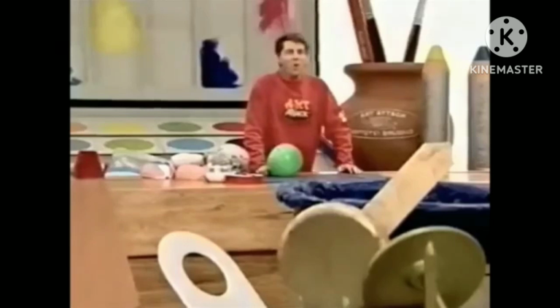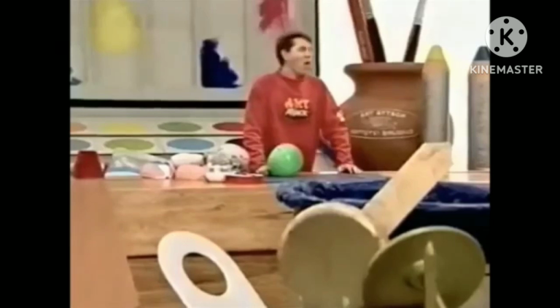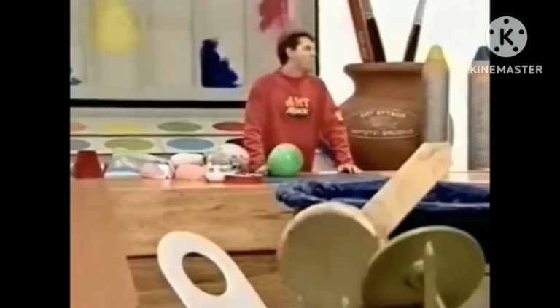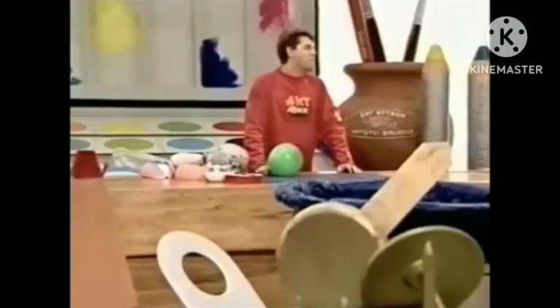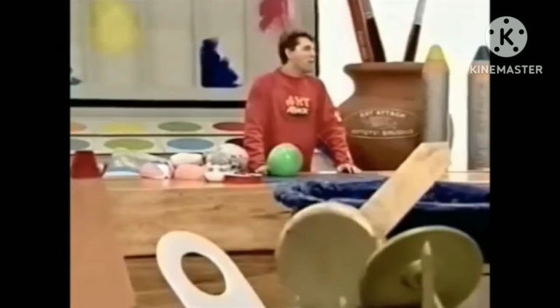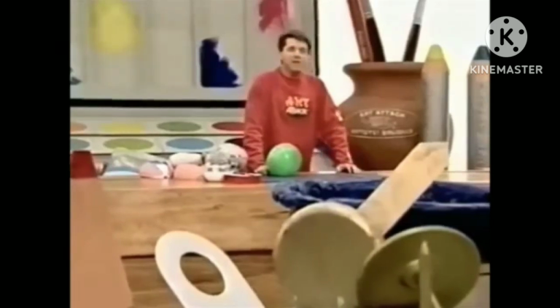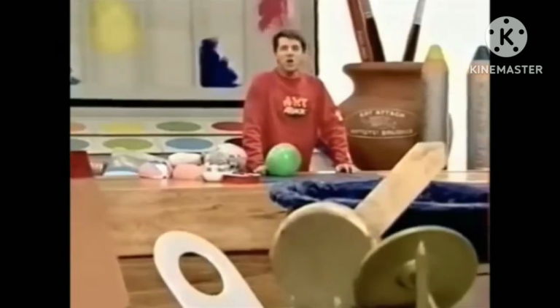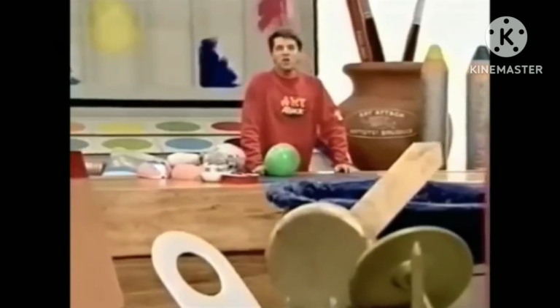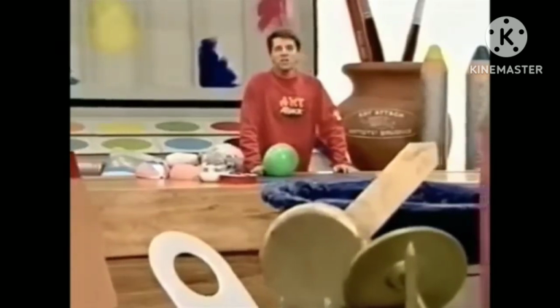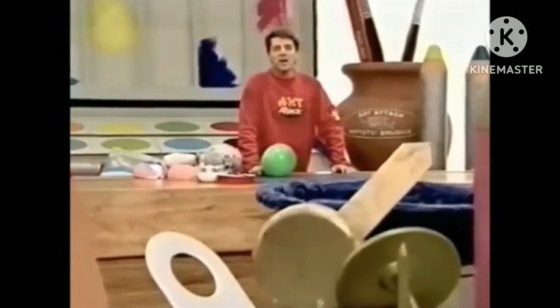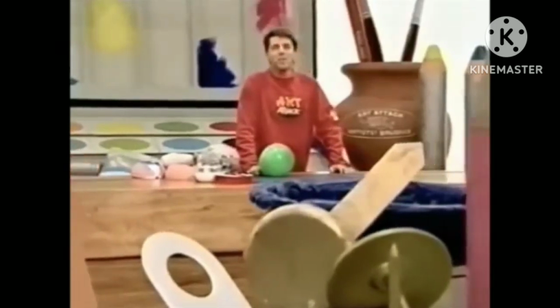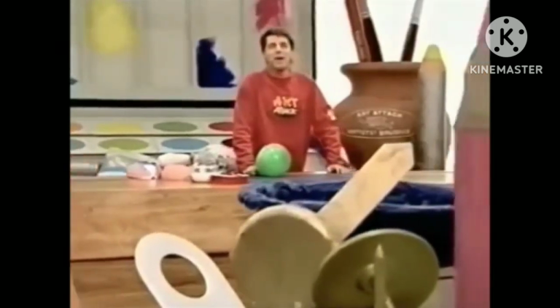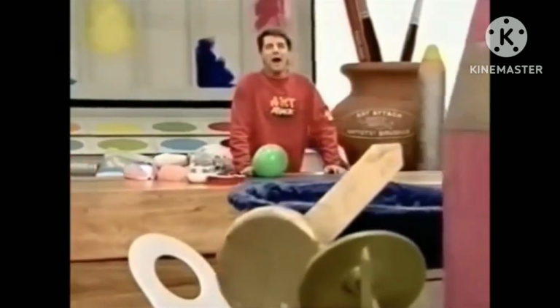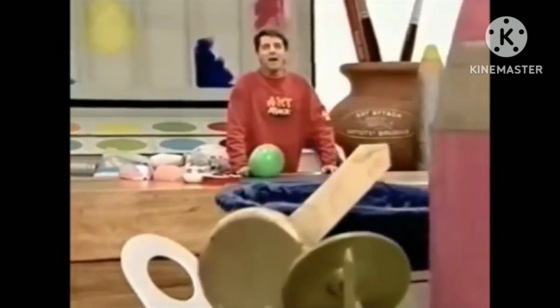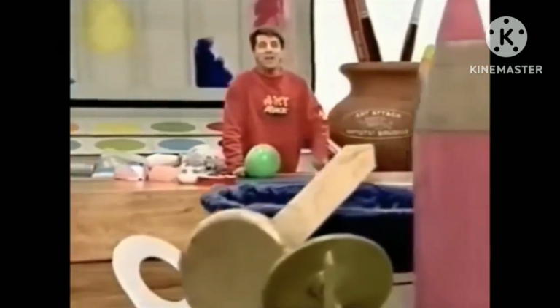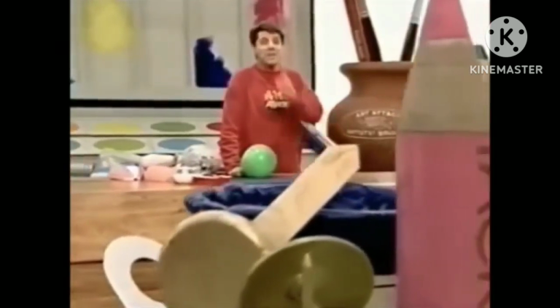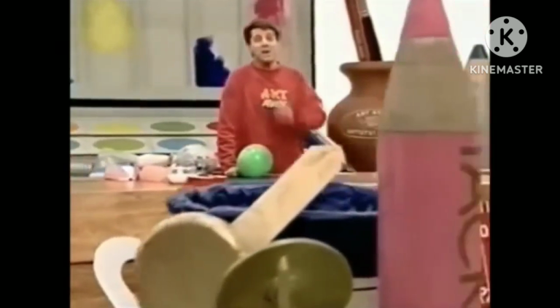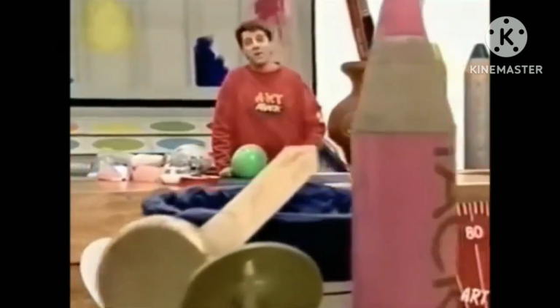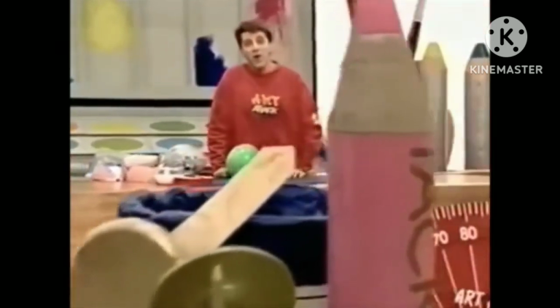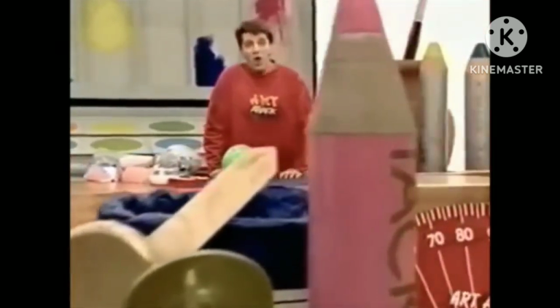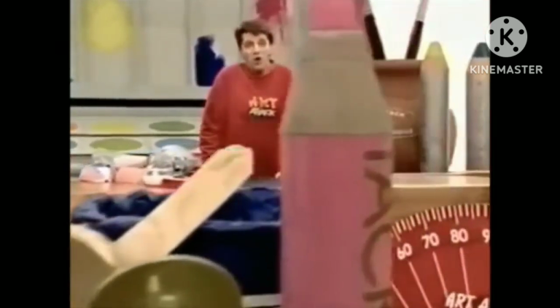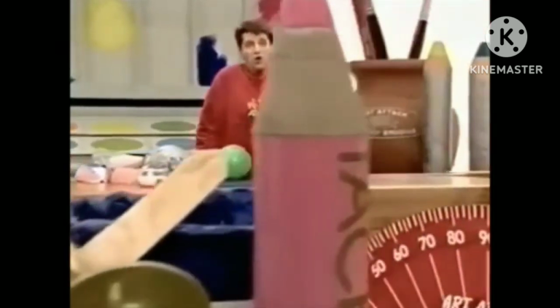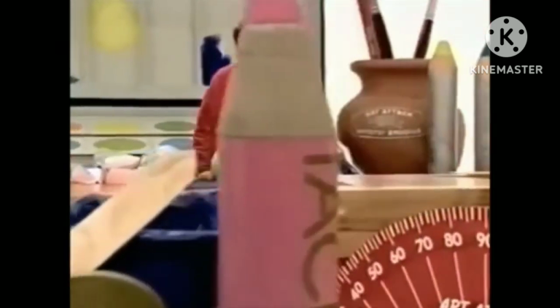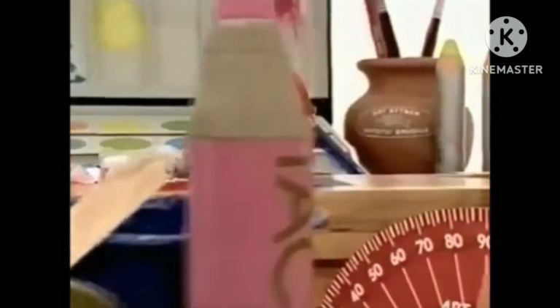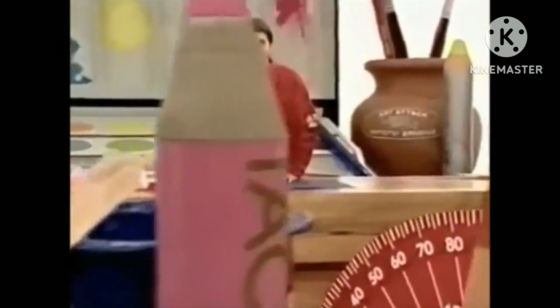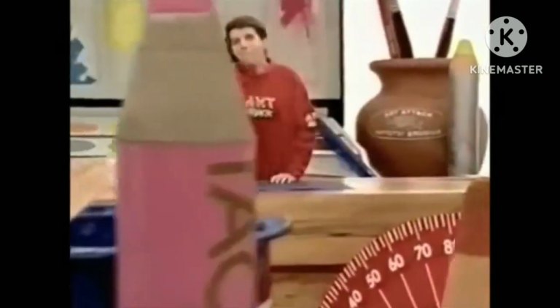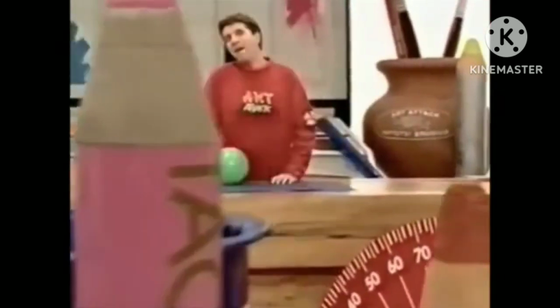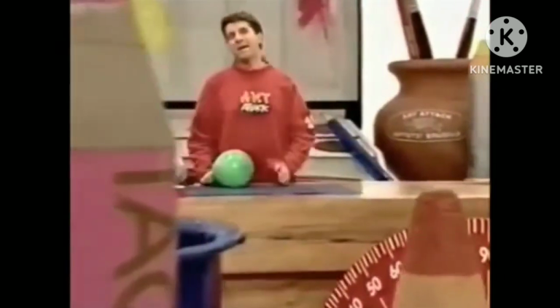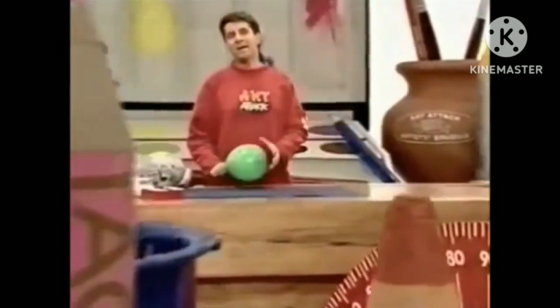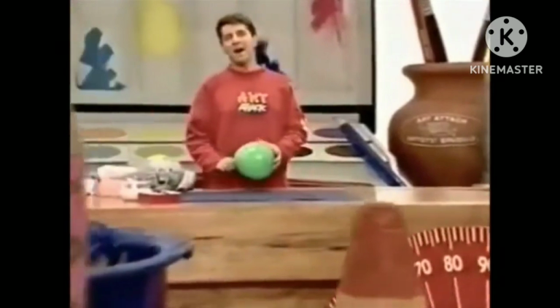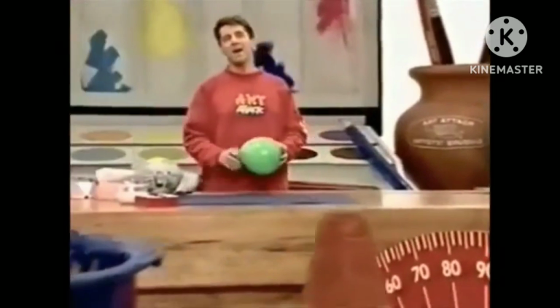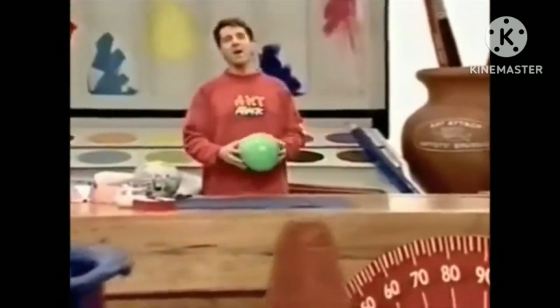What a brilliant art attack. Big eyes — here's a bit of fun. Try making an eye.